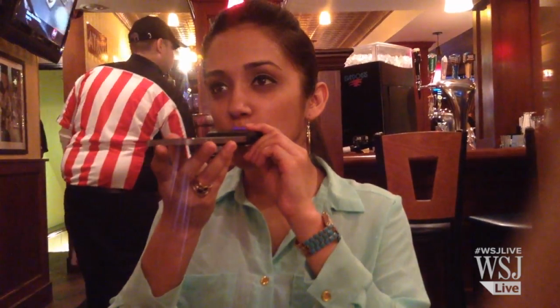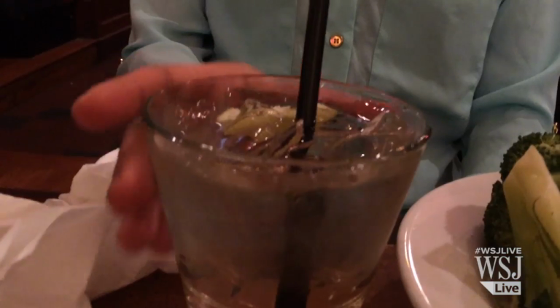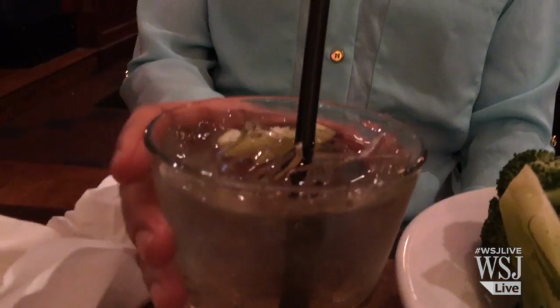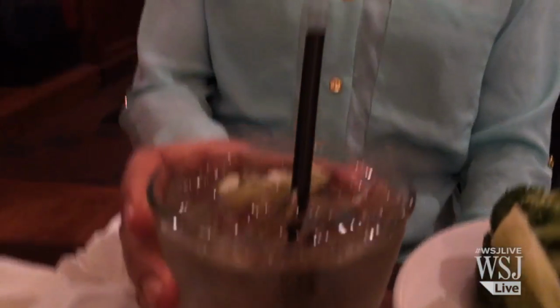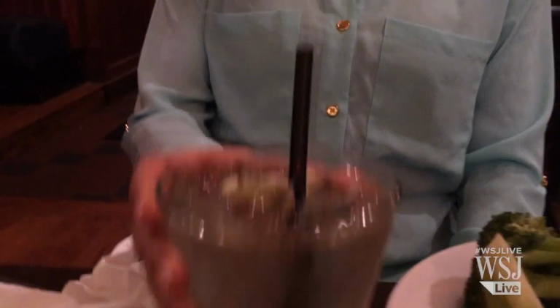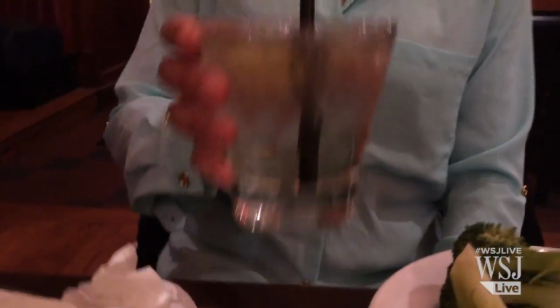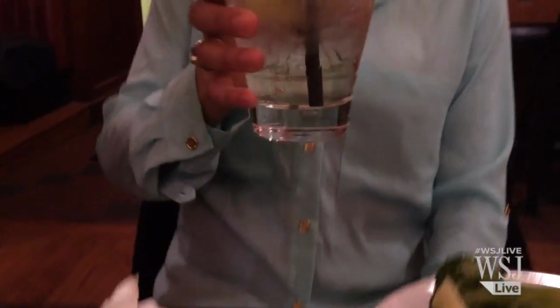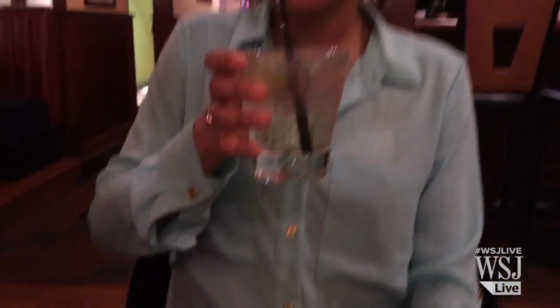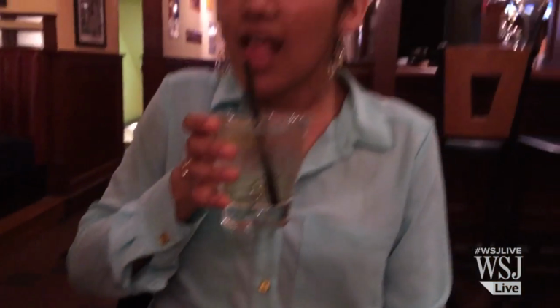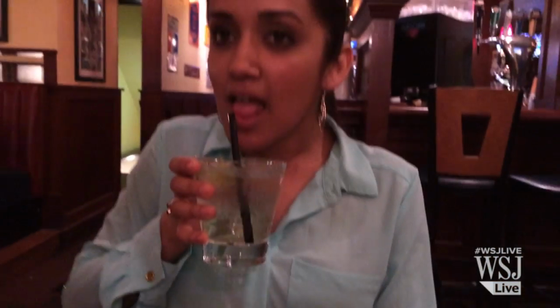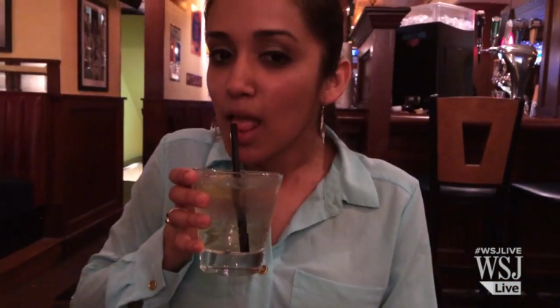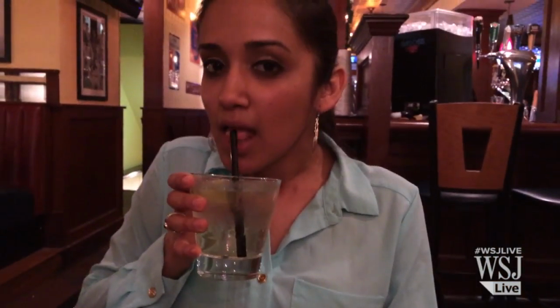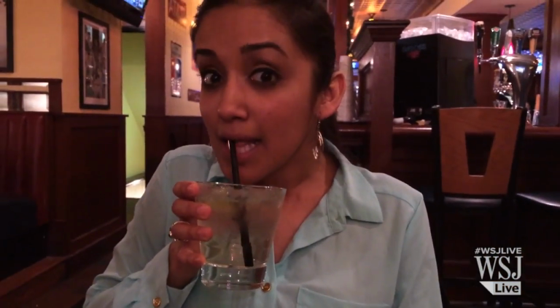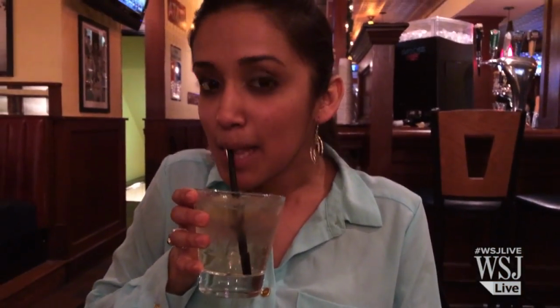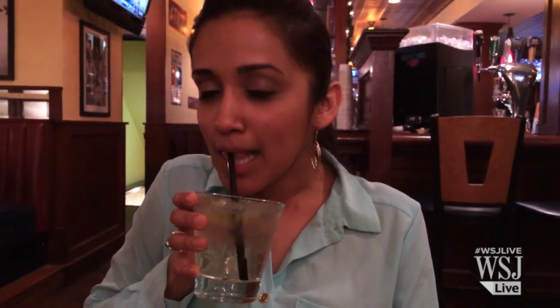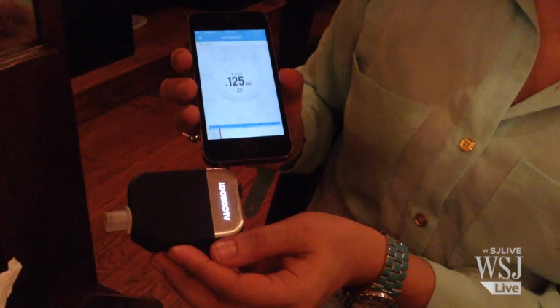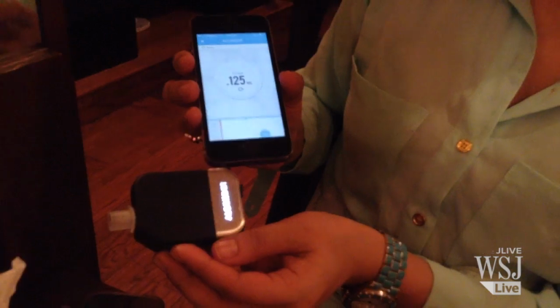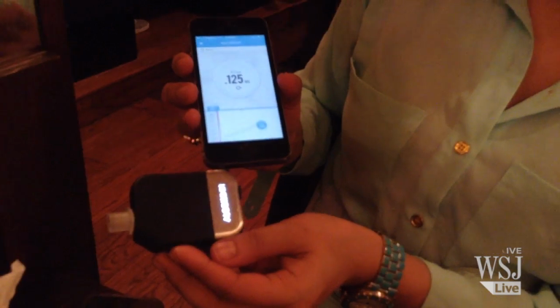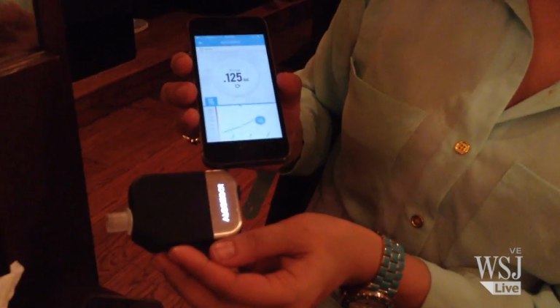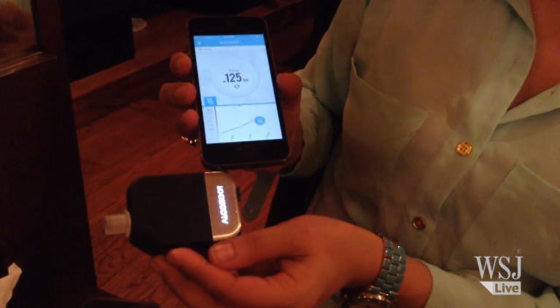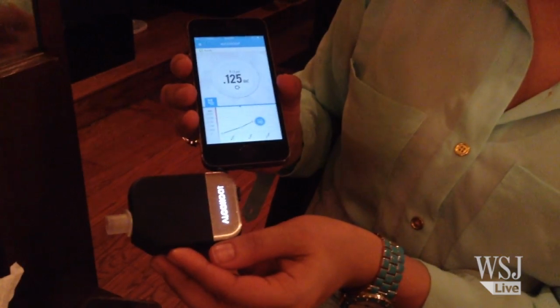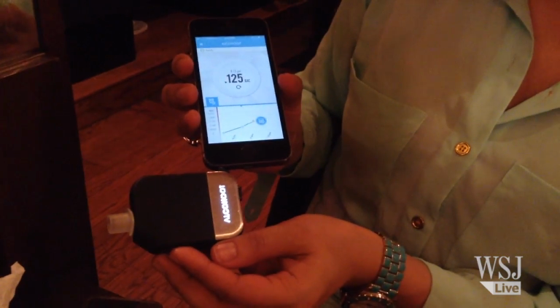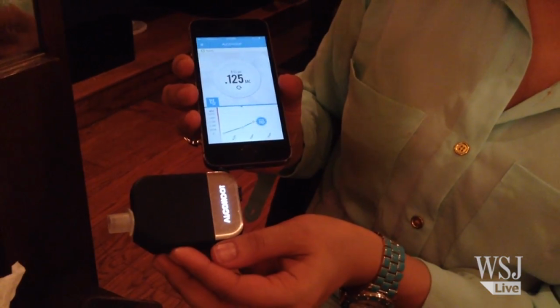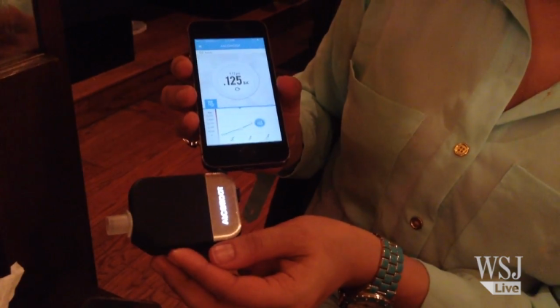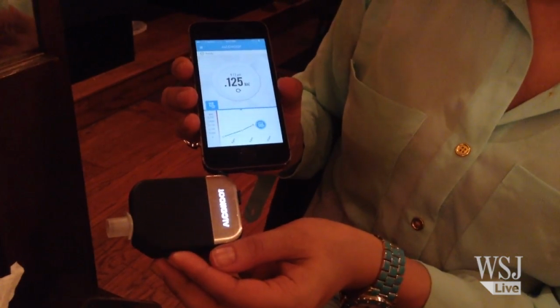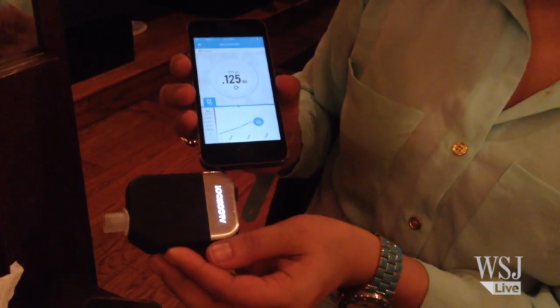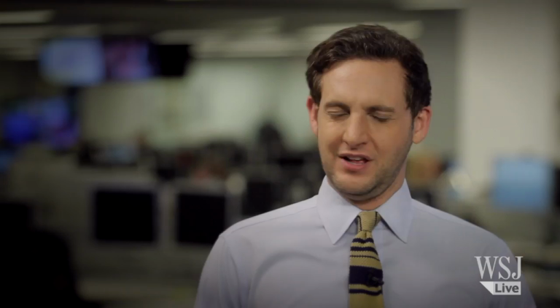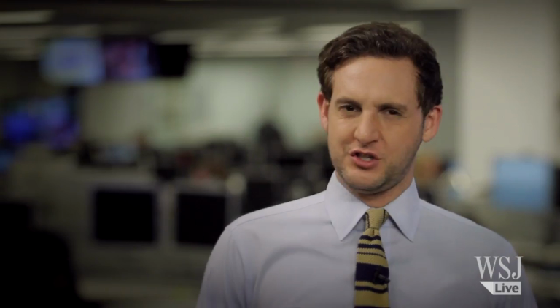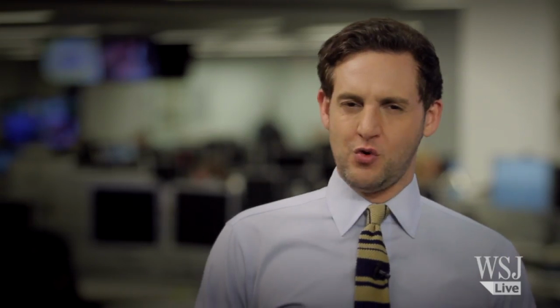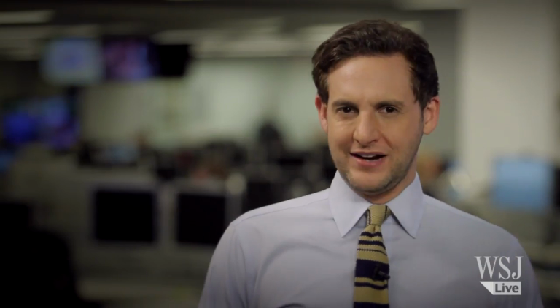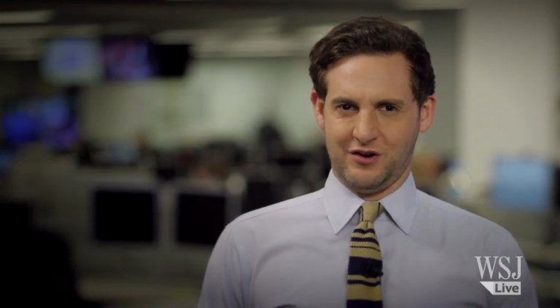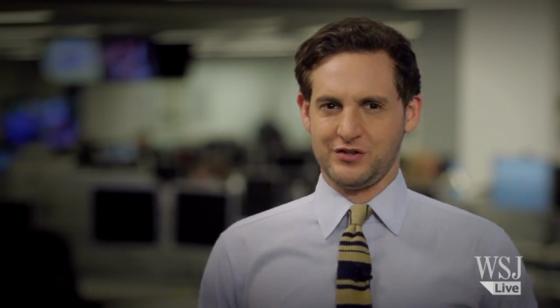But after a third vodka ginger, she was up to a 0.125. That's DUI territory.